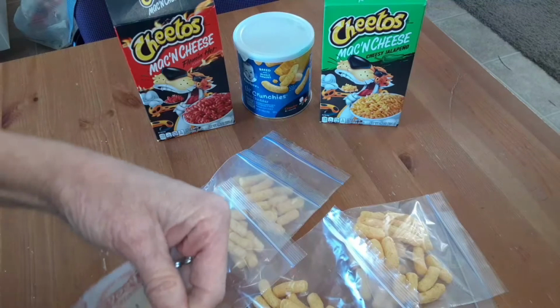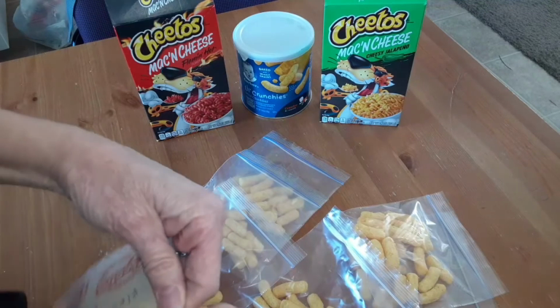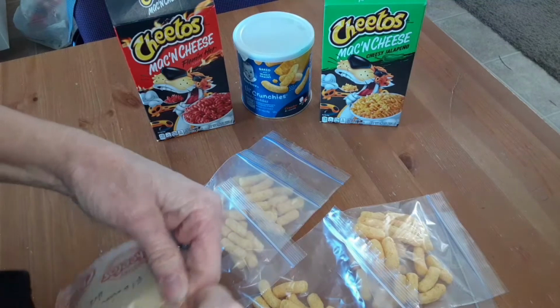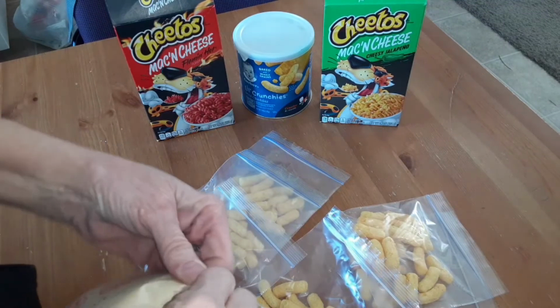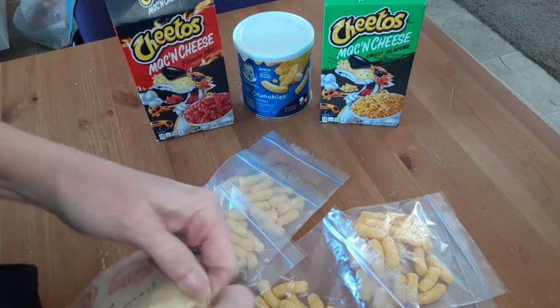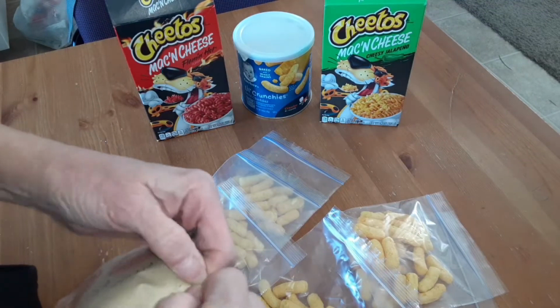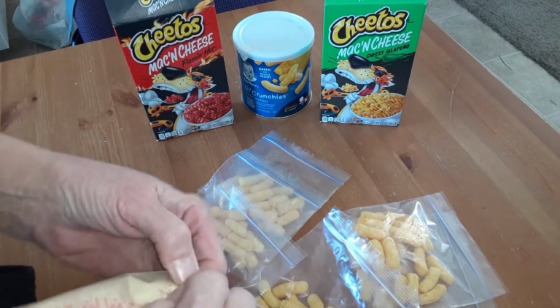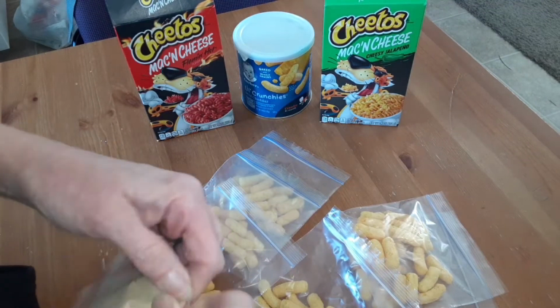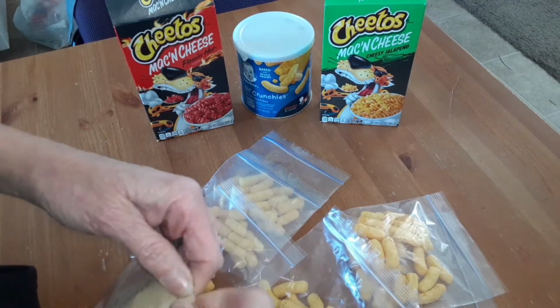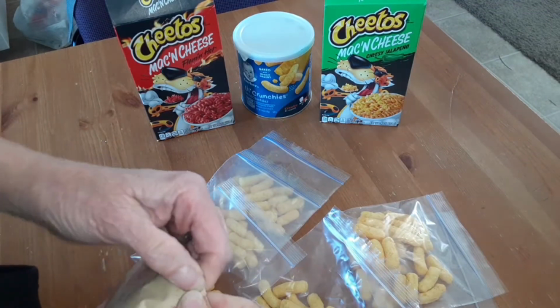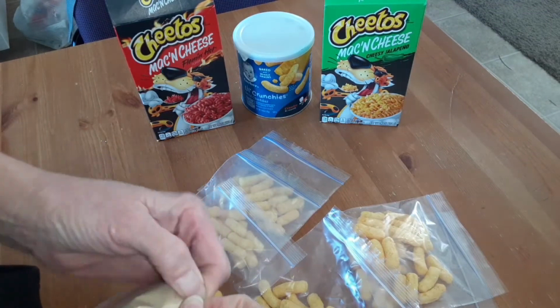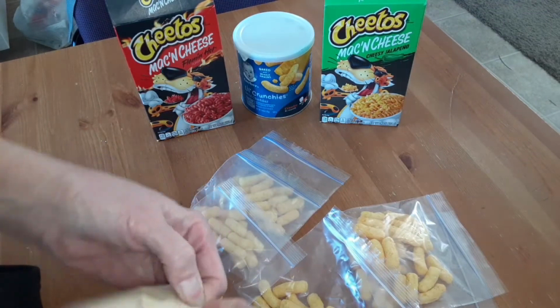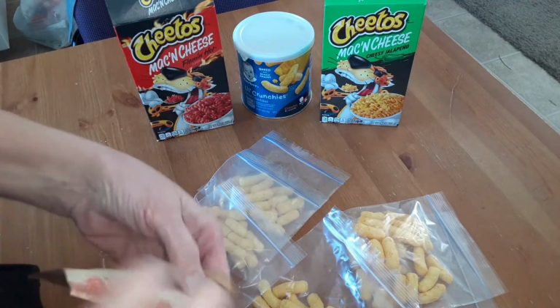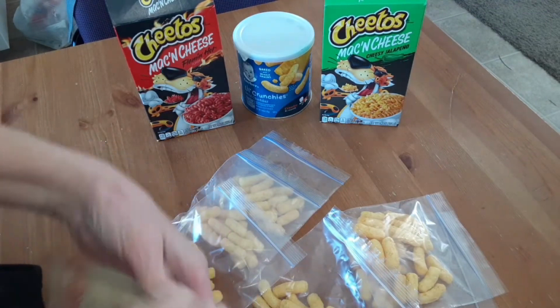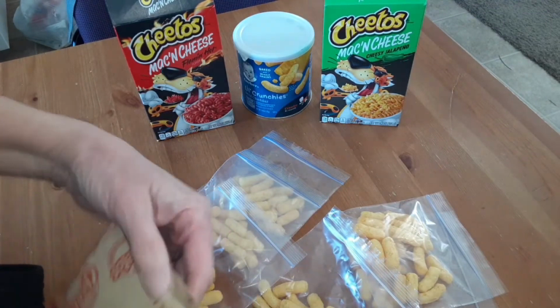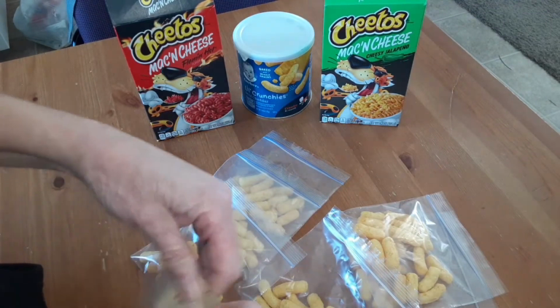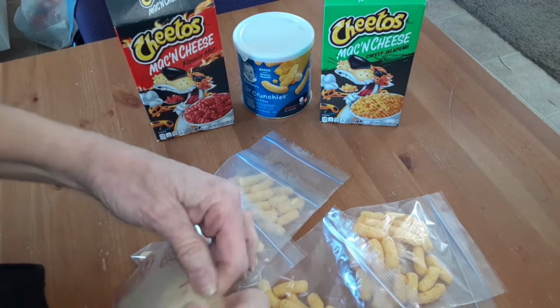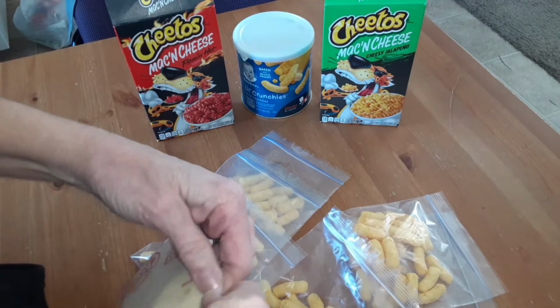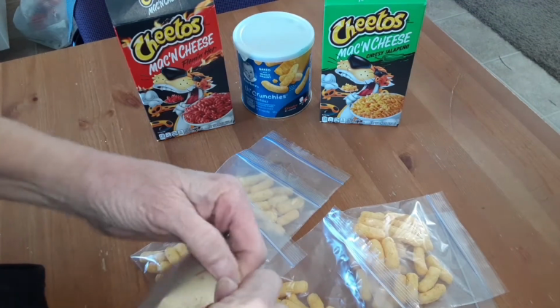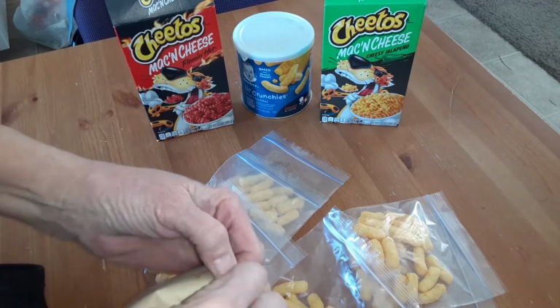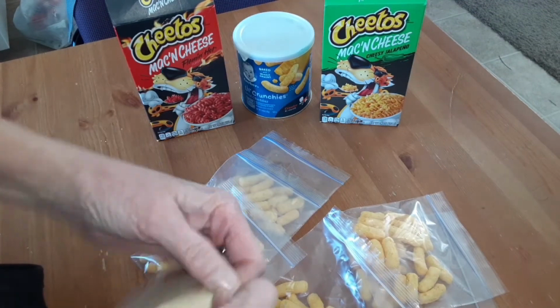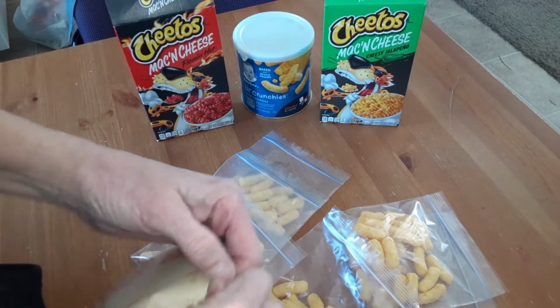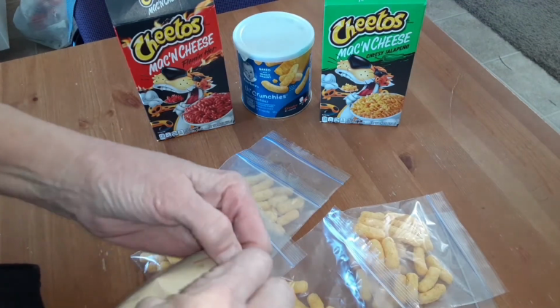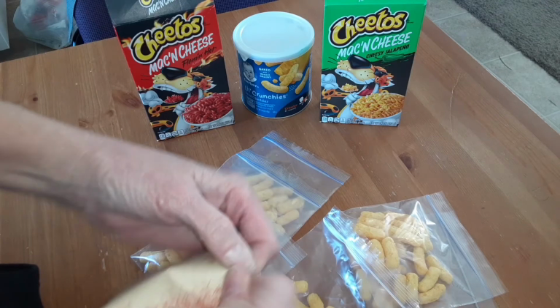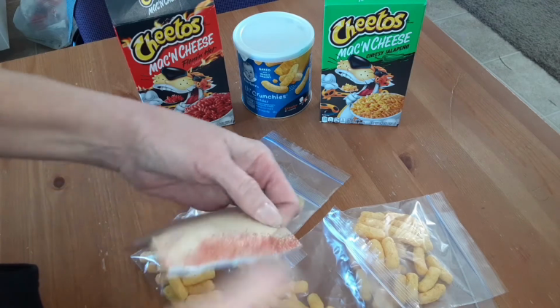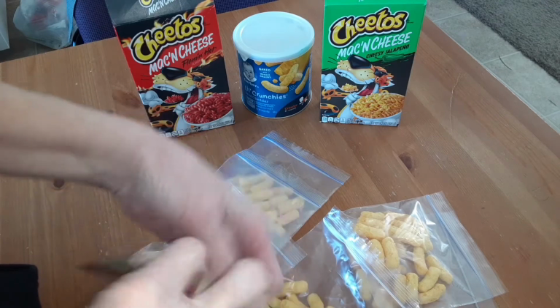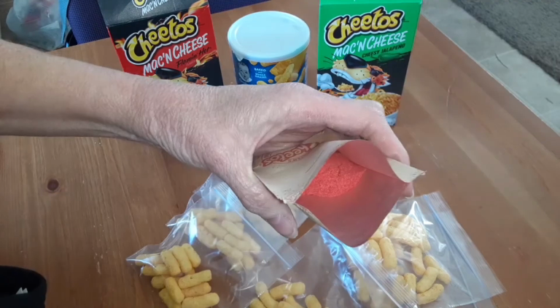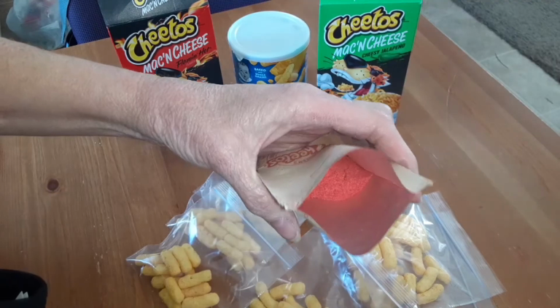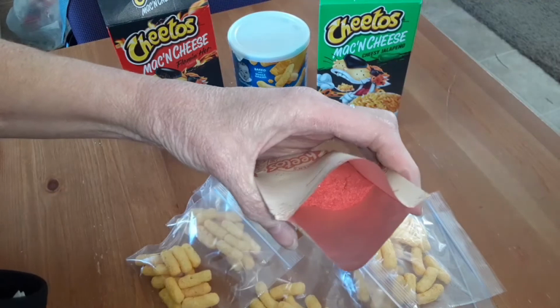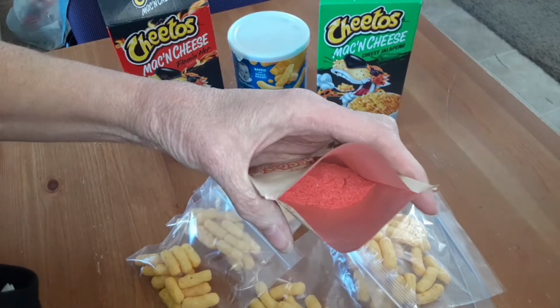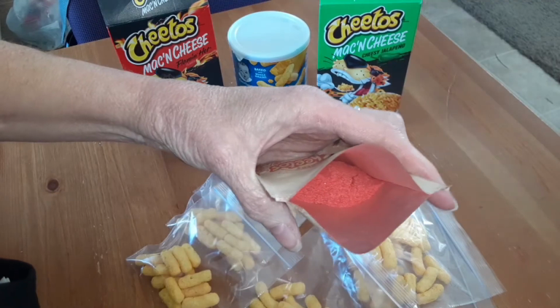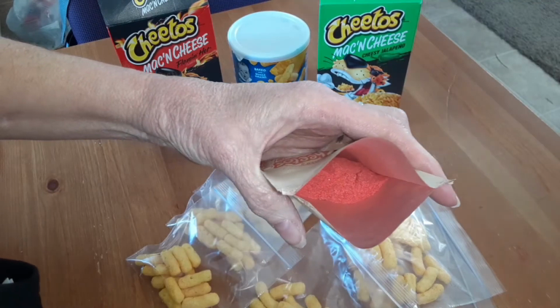I'm excited and nervous because I love Flamin' Hot Cheetos, but if I can get them lower carb that's better. Wow, look at how red that is.